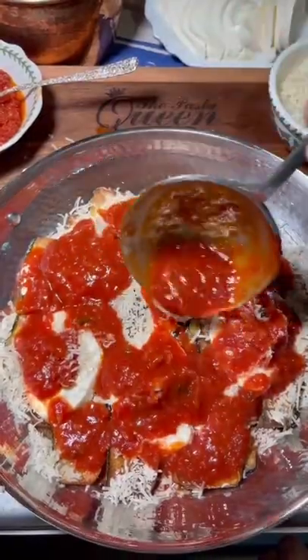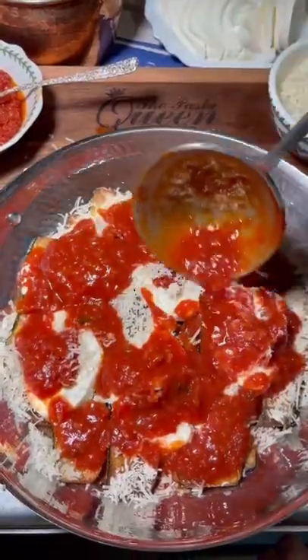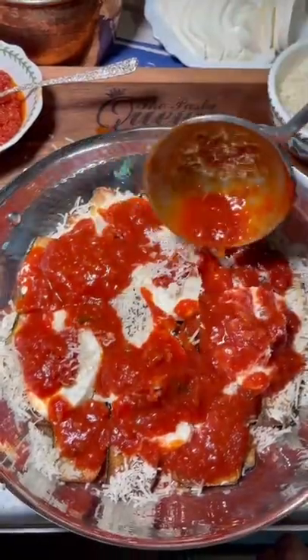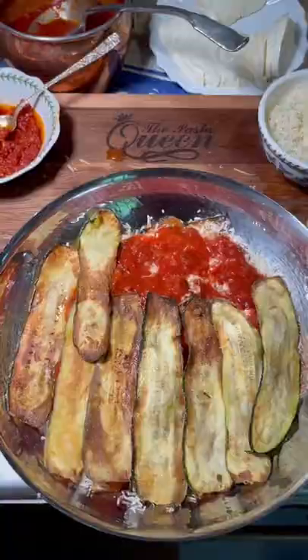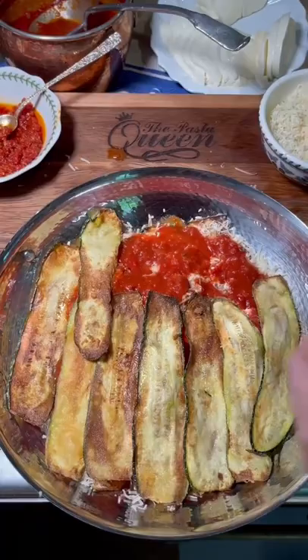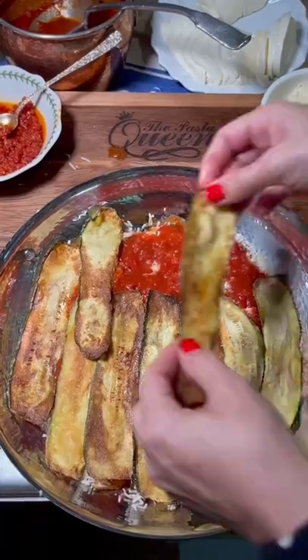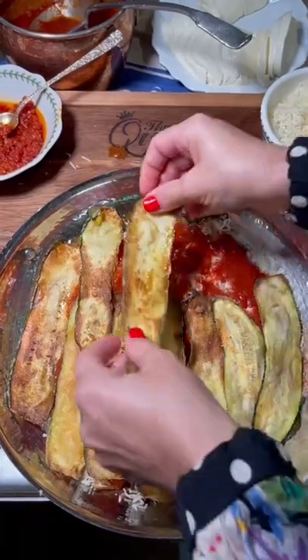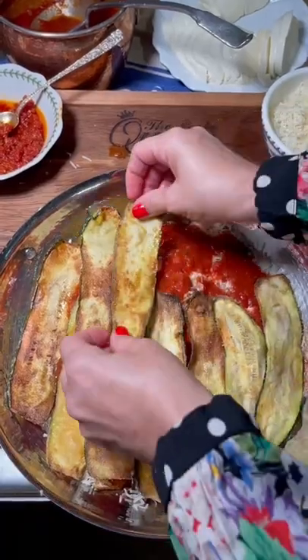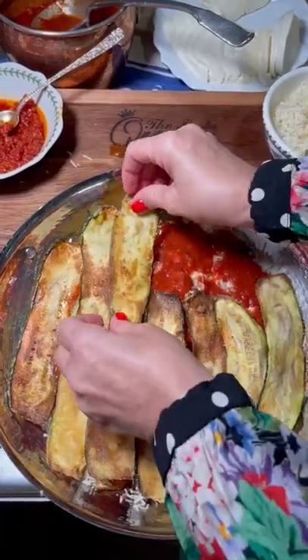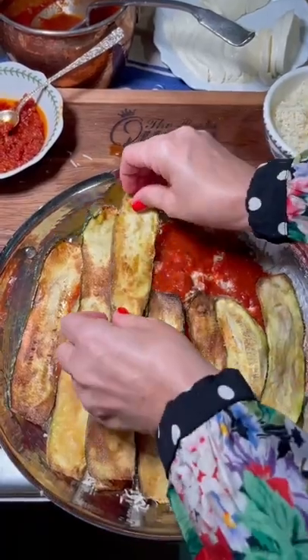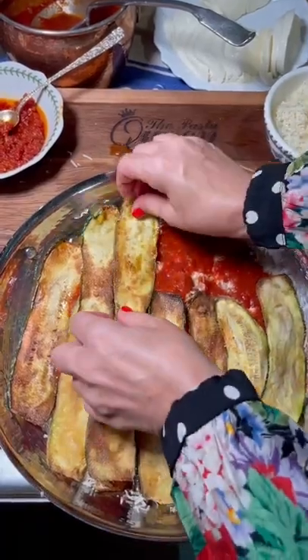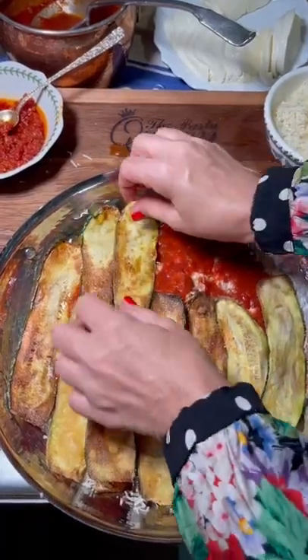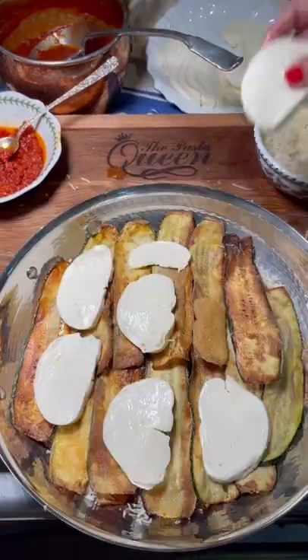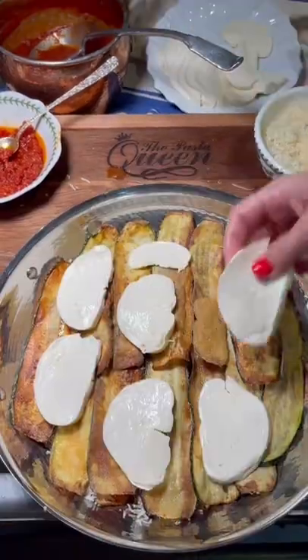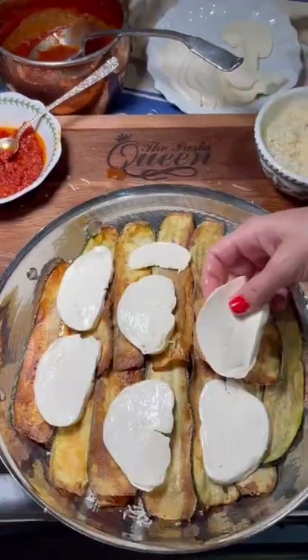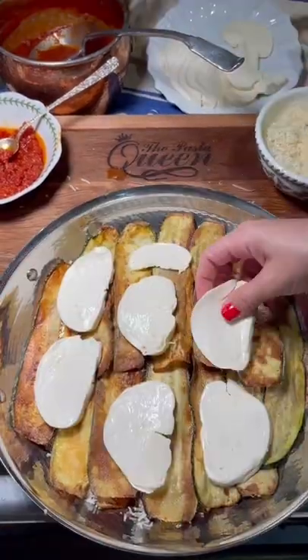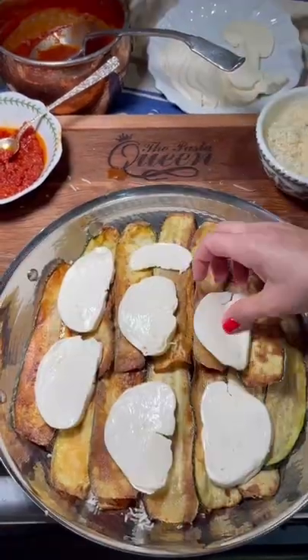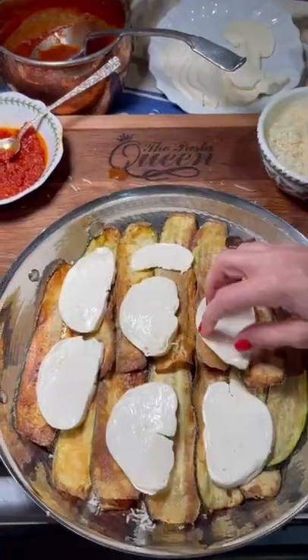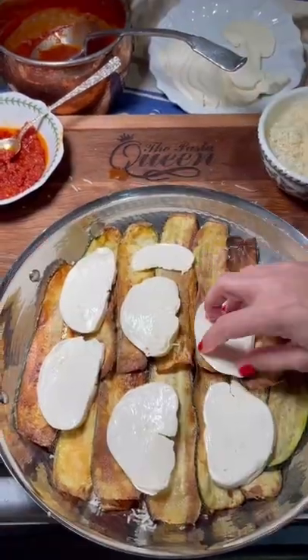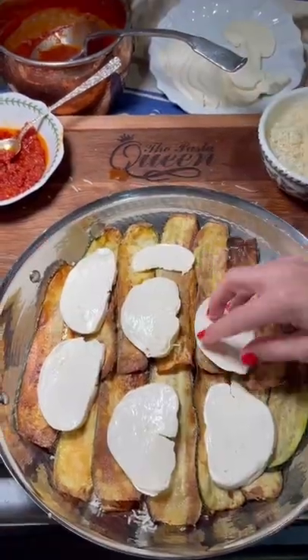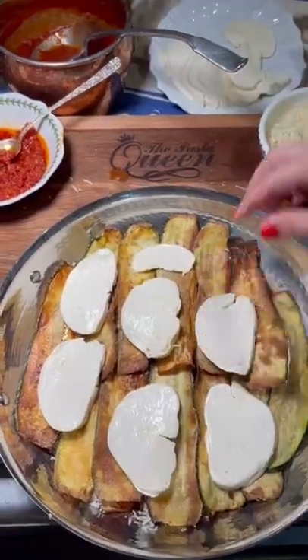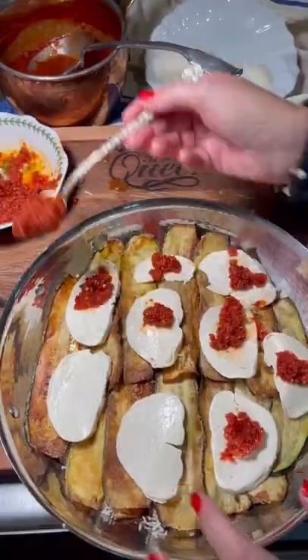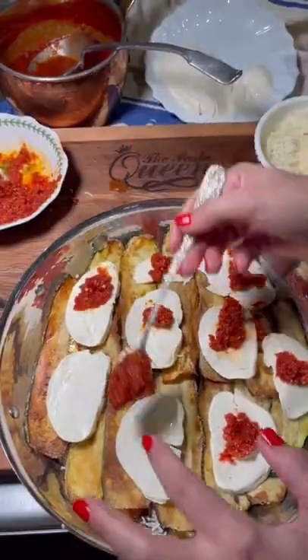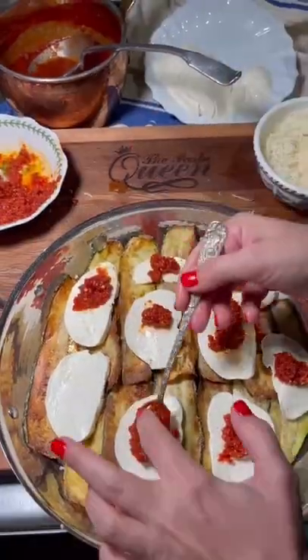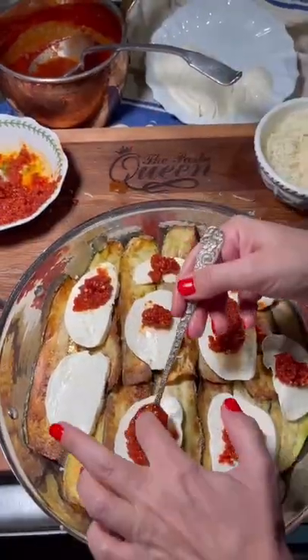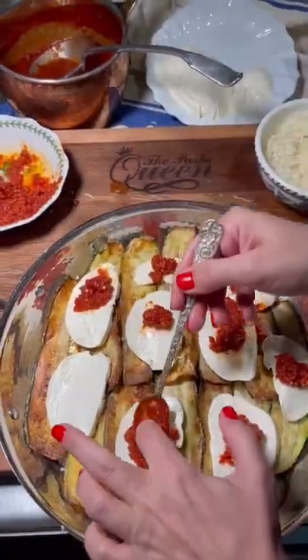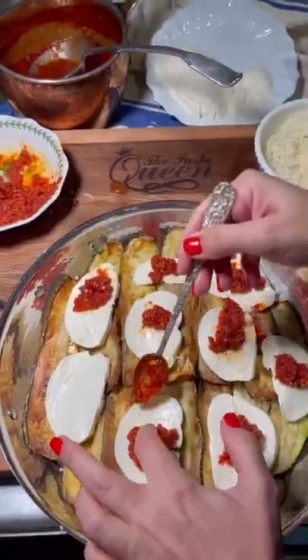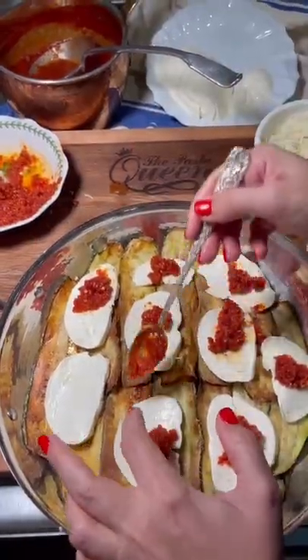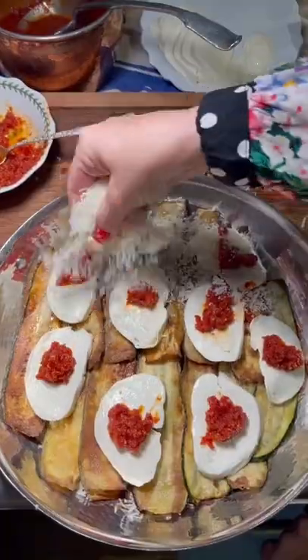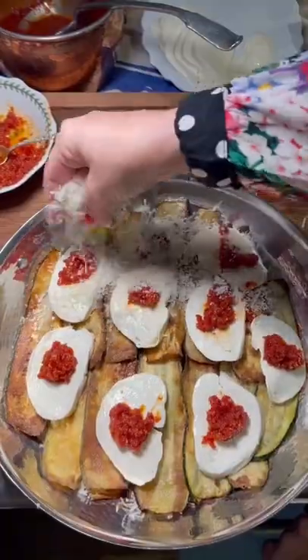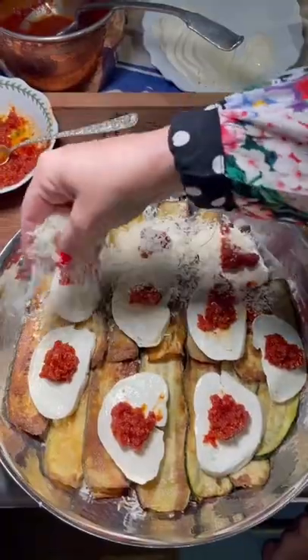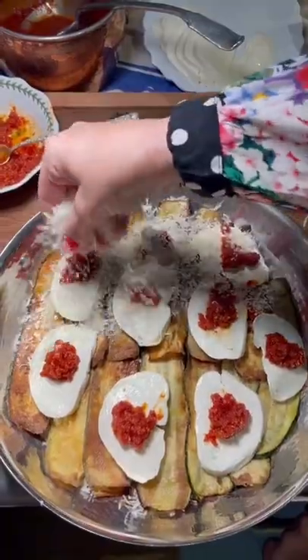Waterfall of parmigiano cheese. Because we love it so much, we are going to do it twice more. You see the ensemble.